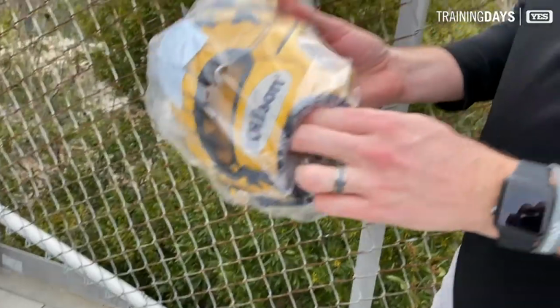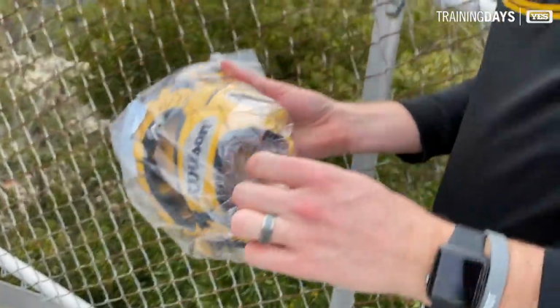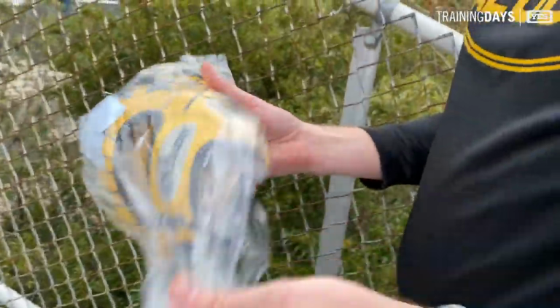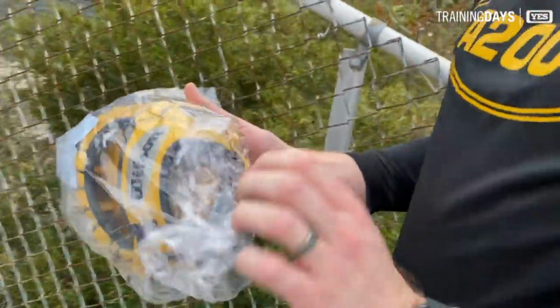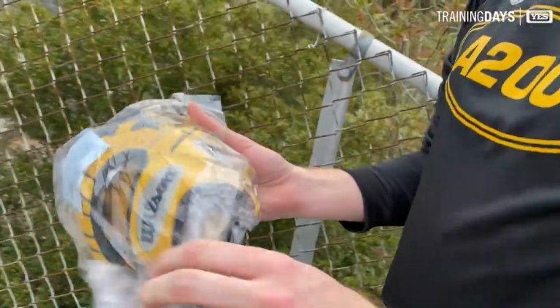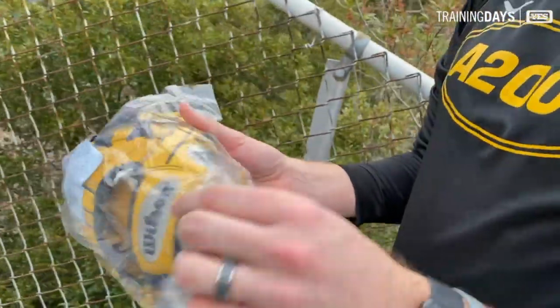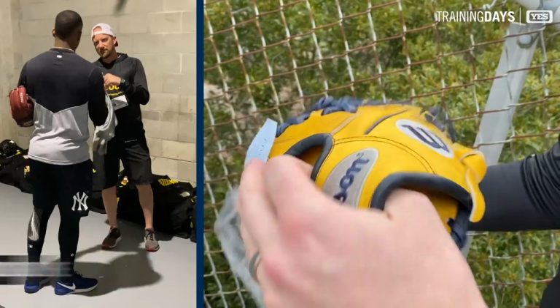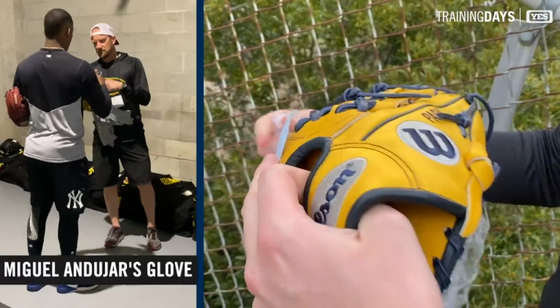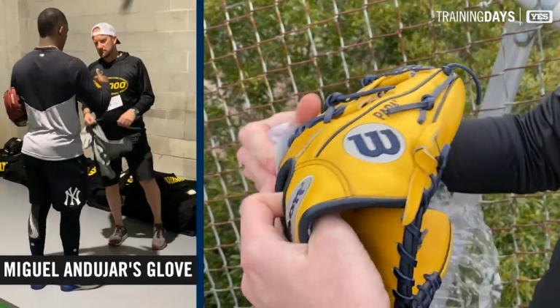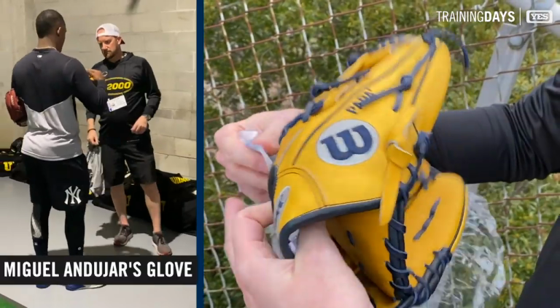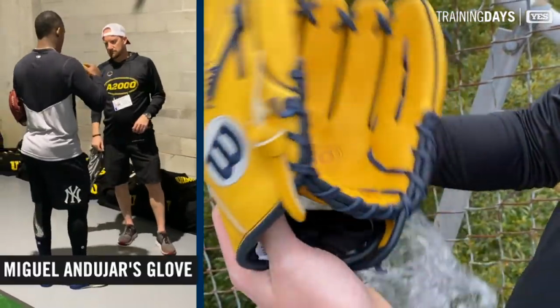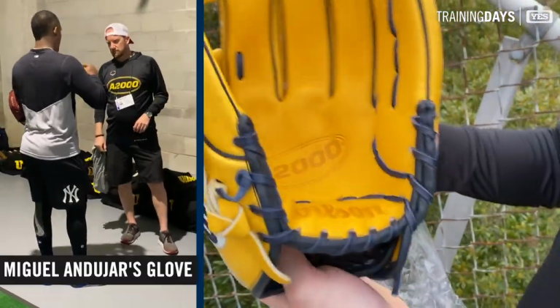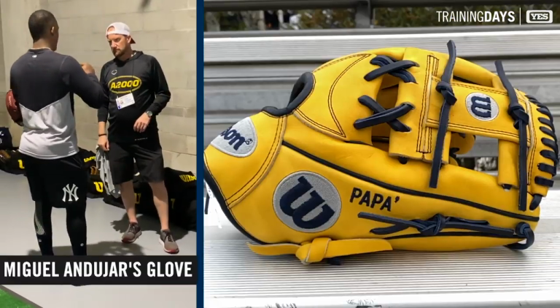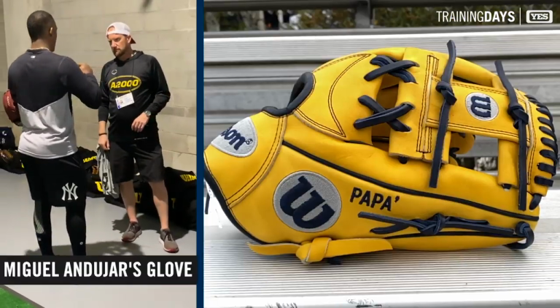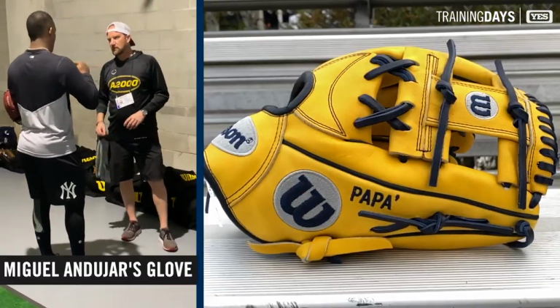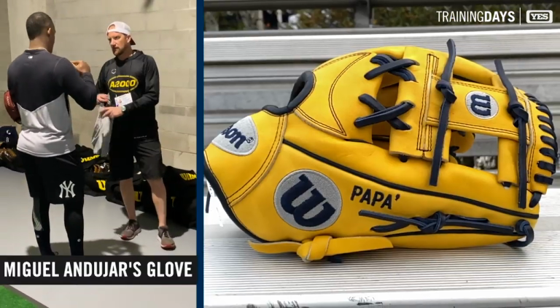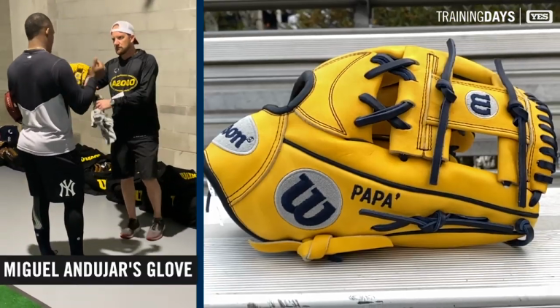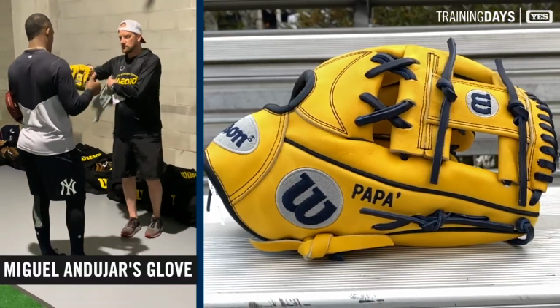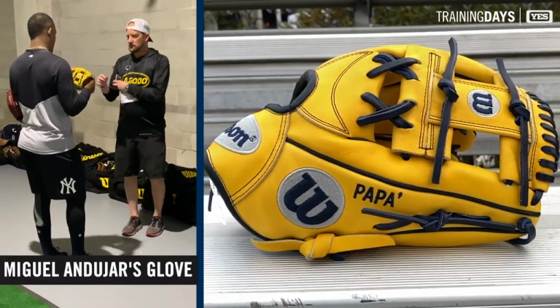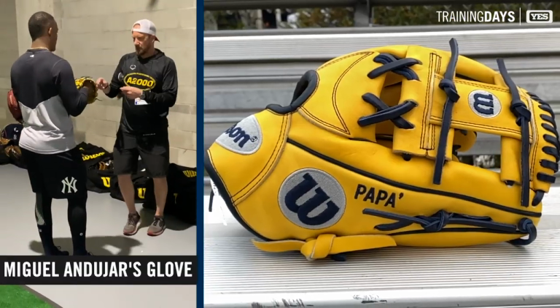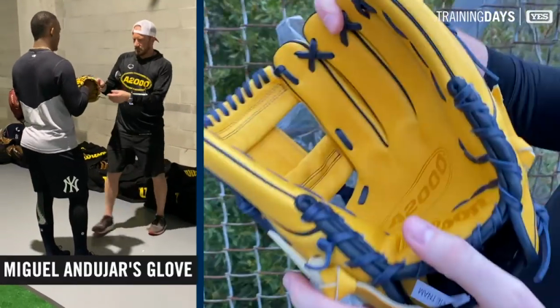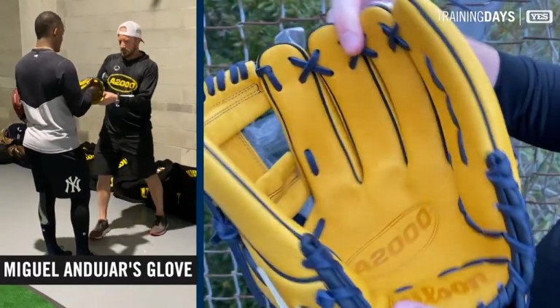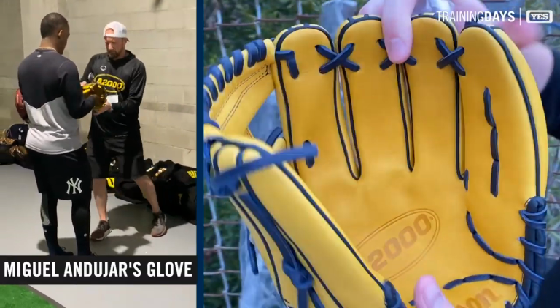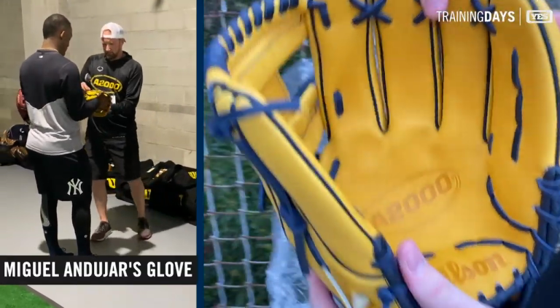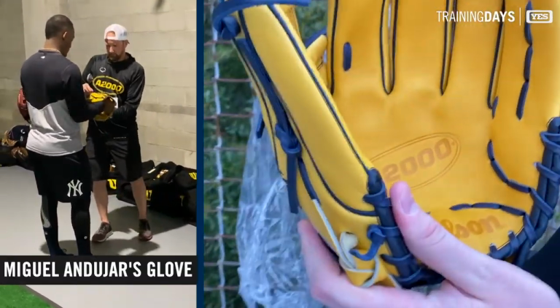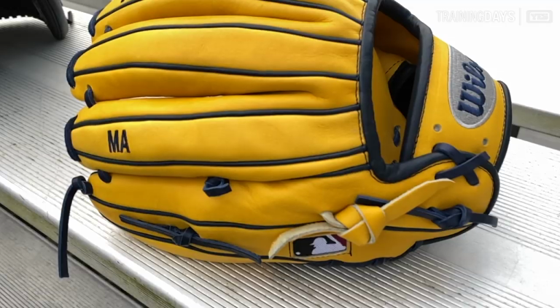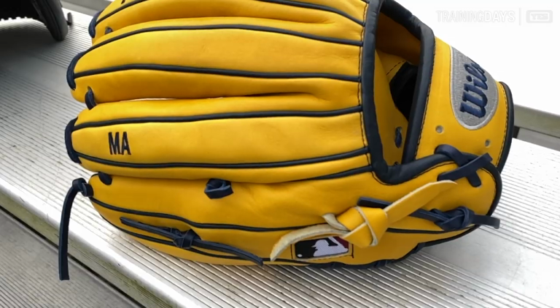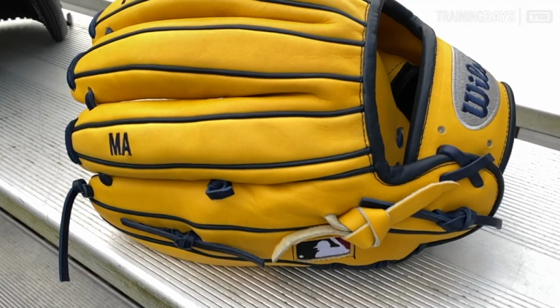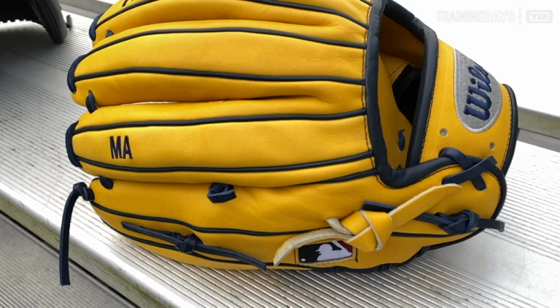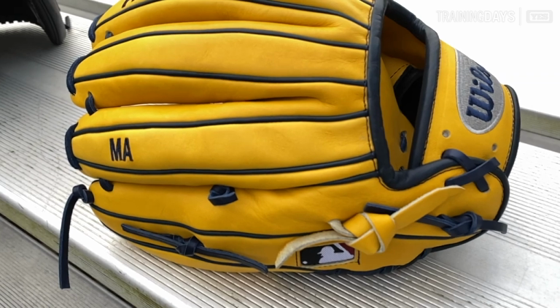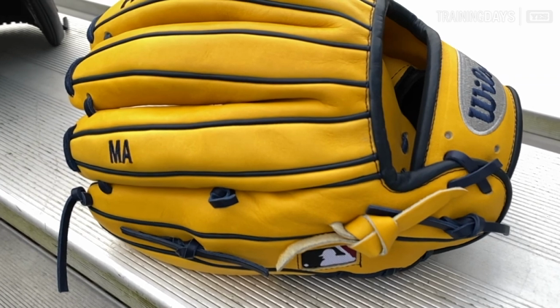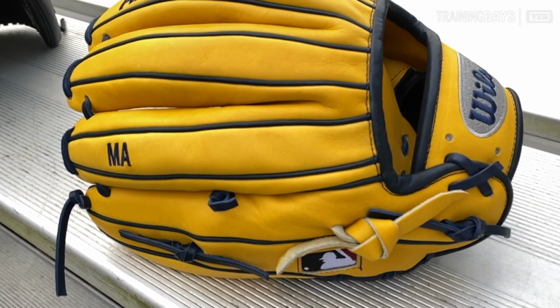Miguel Andujar — he also has a pair of customs. It's Design 1787, a third base pattern, with some personalization on there.